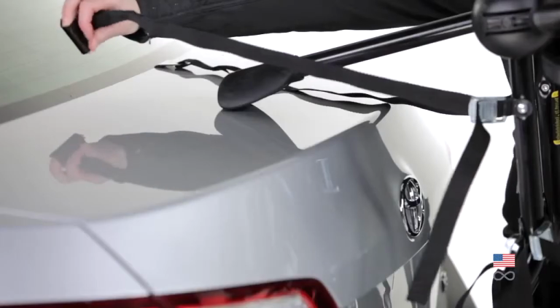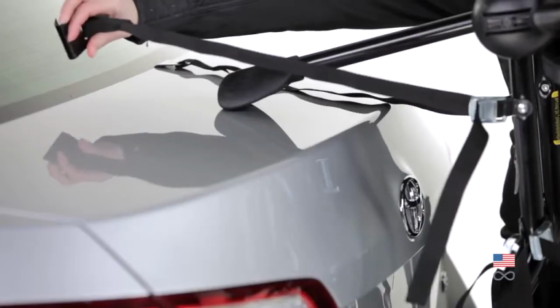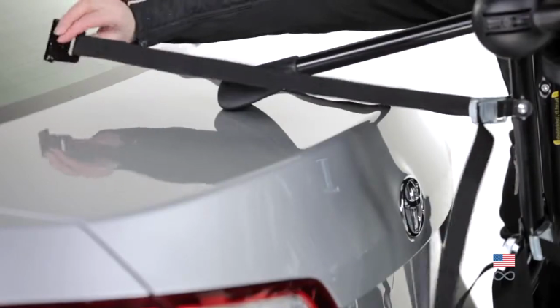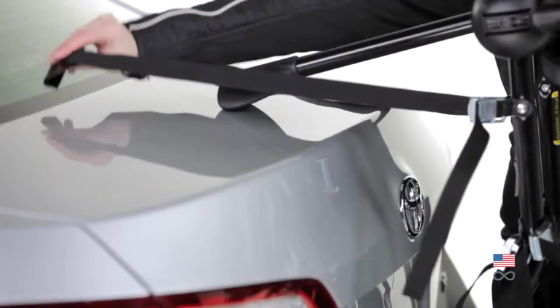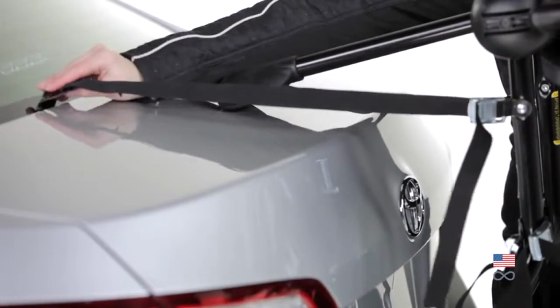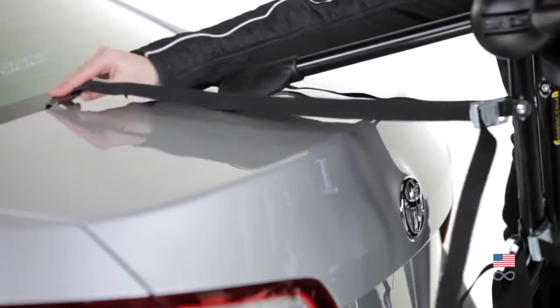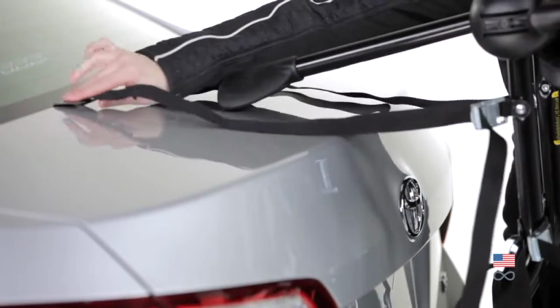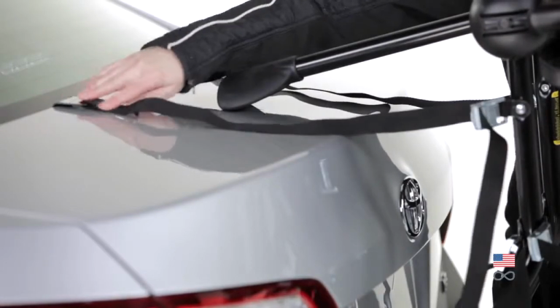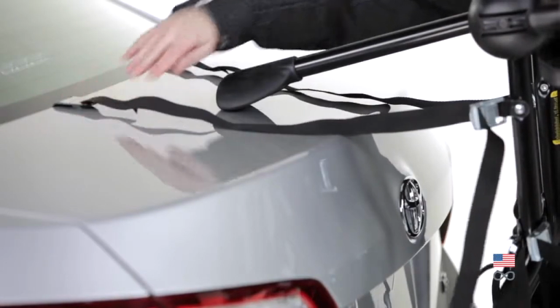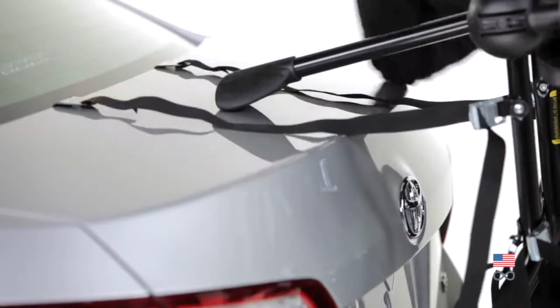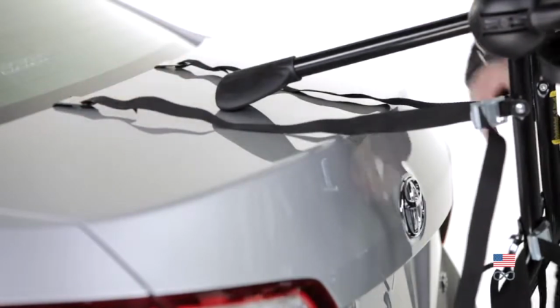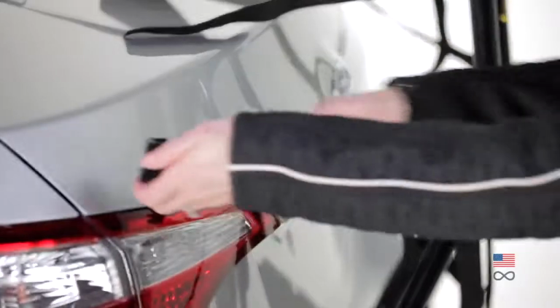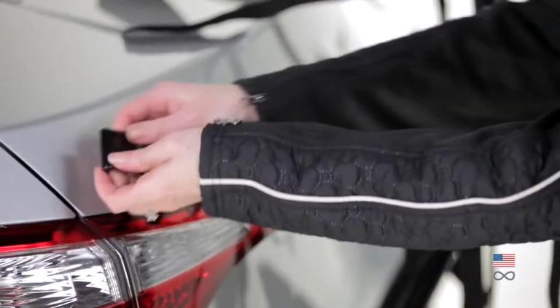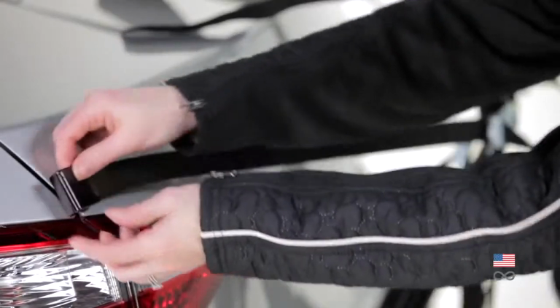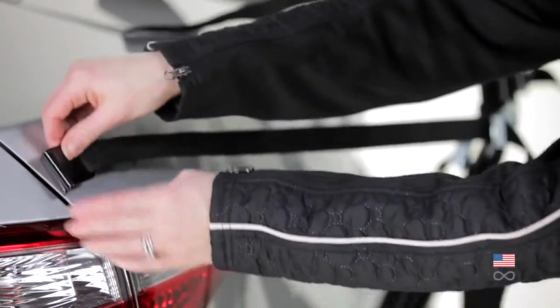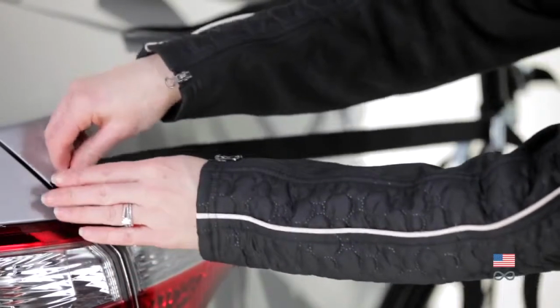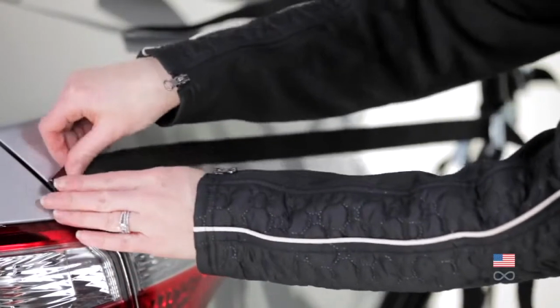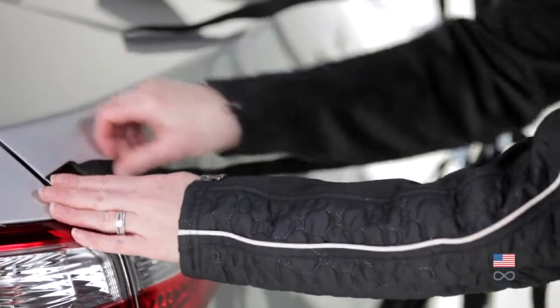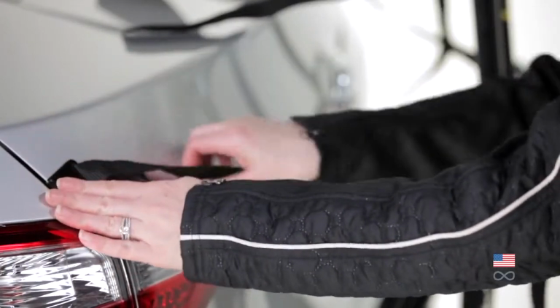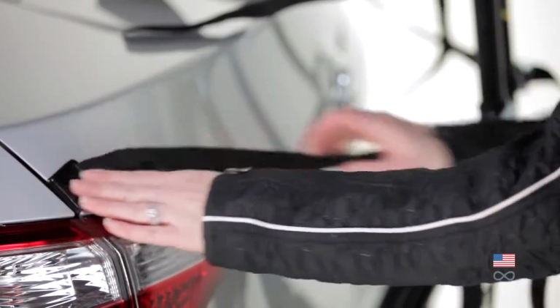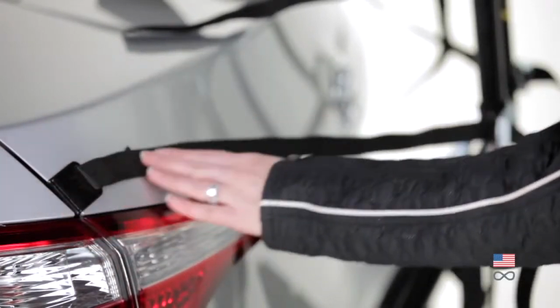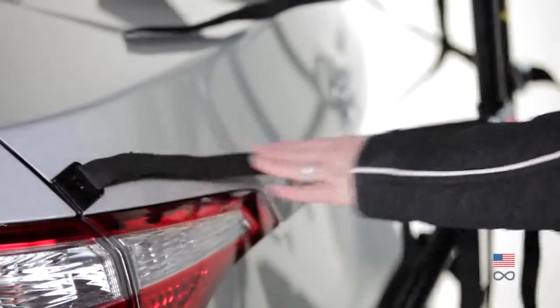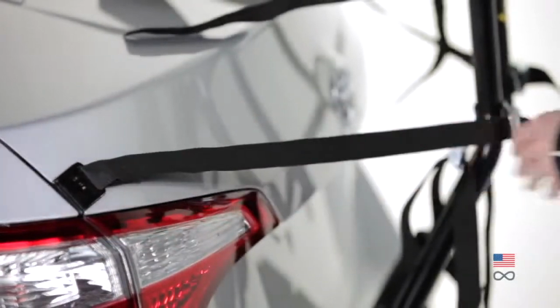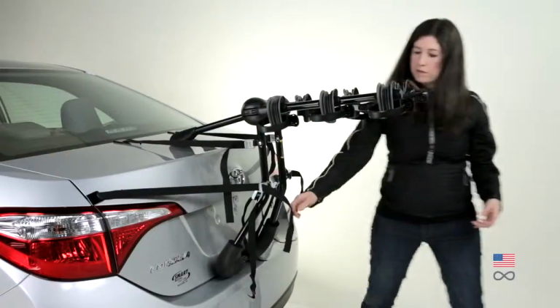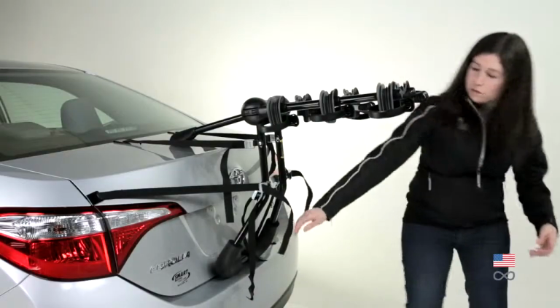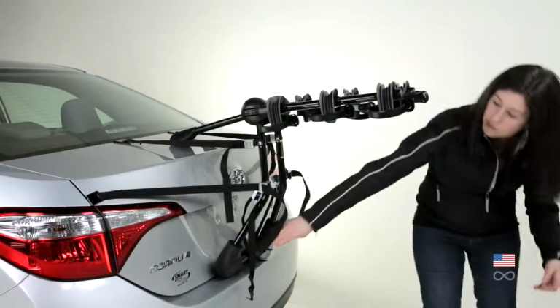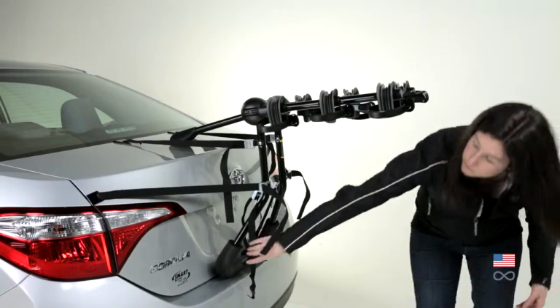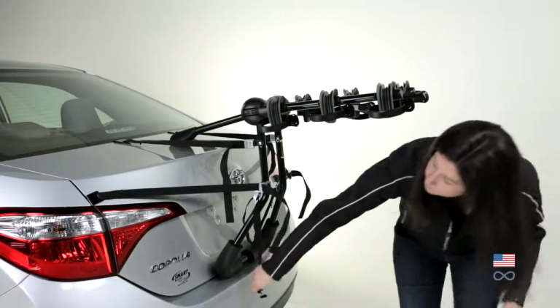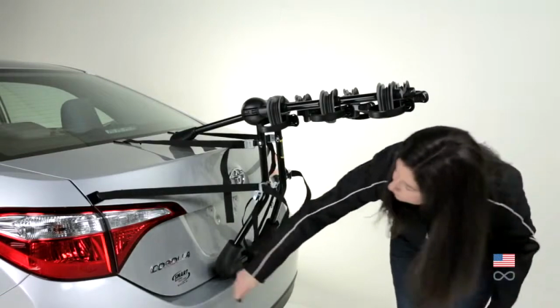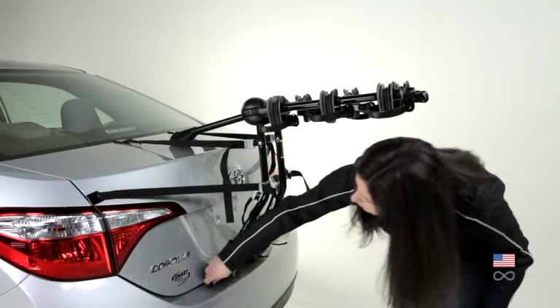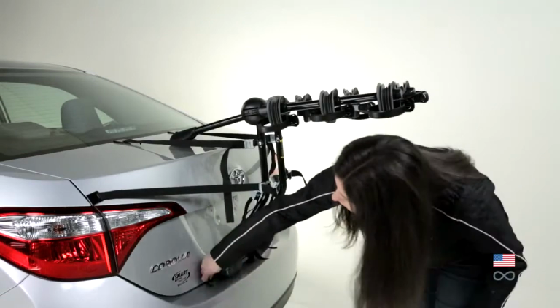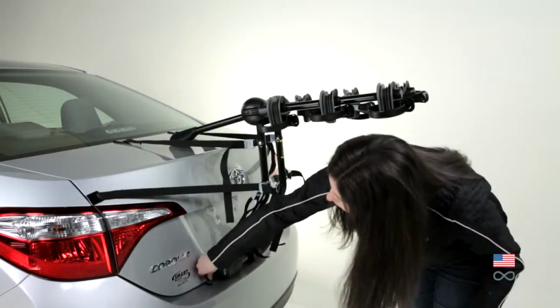Hook the two upper clips to the top of the trunk. Hook the two side clips to the side of the trunk. Hook the two lower clips to the bottom of the trunk.